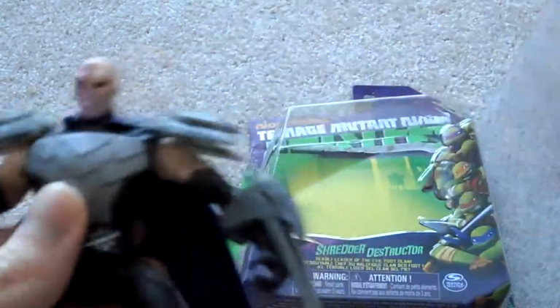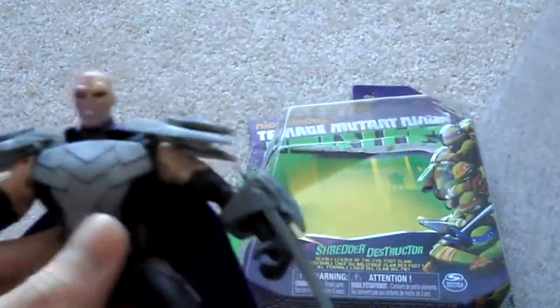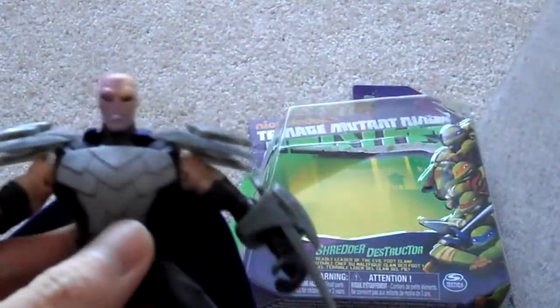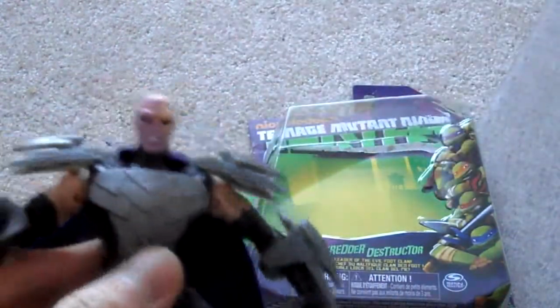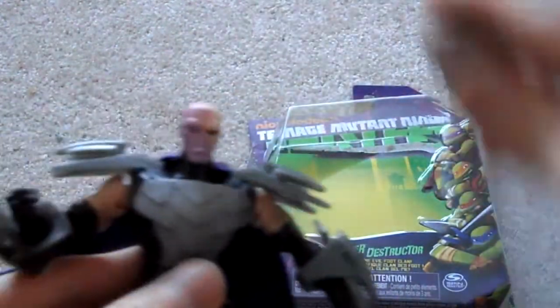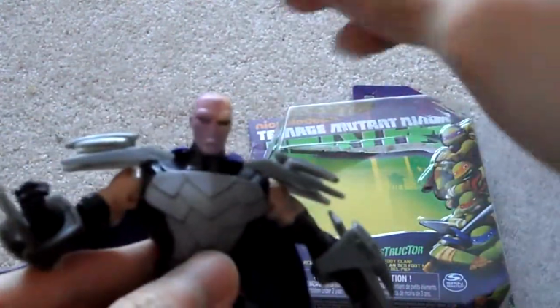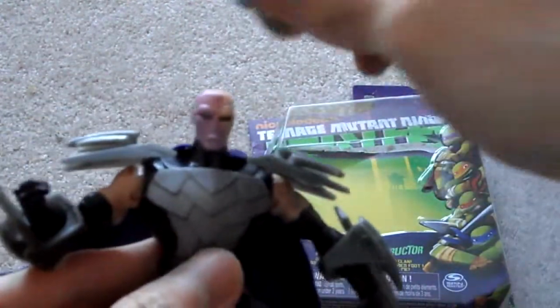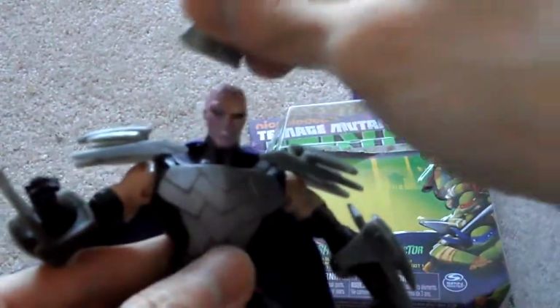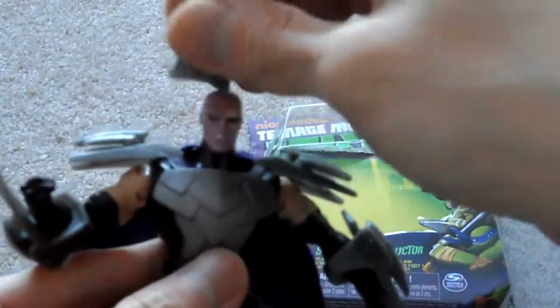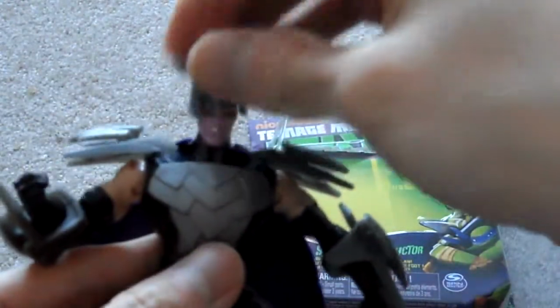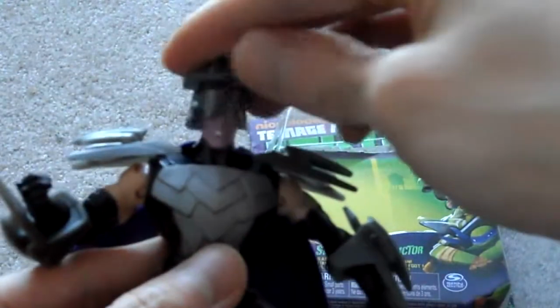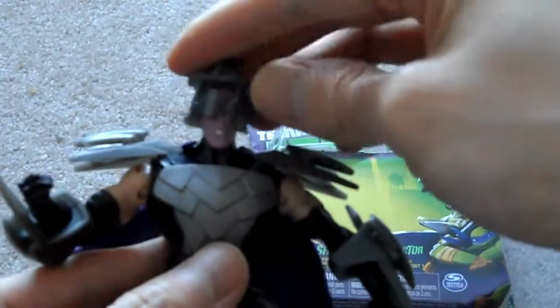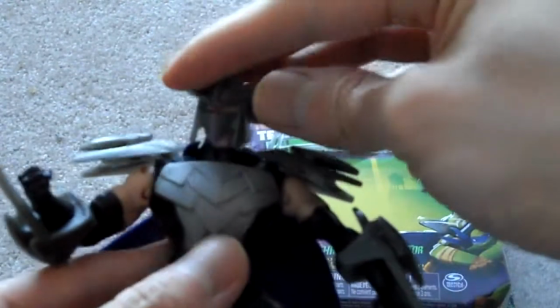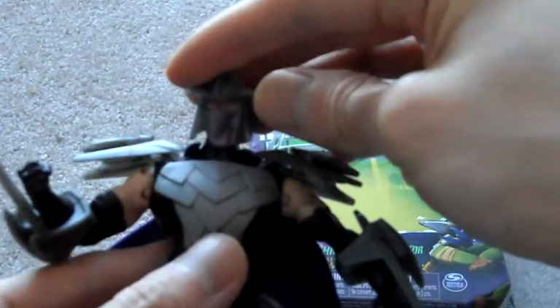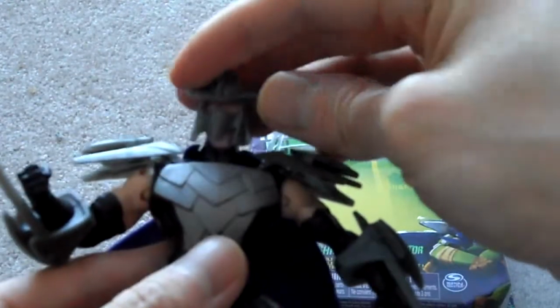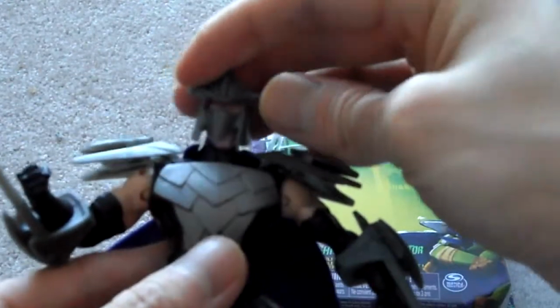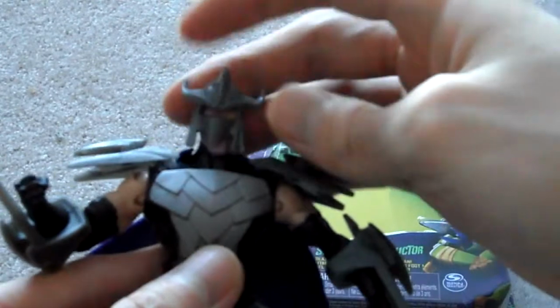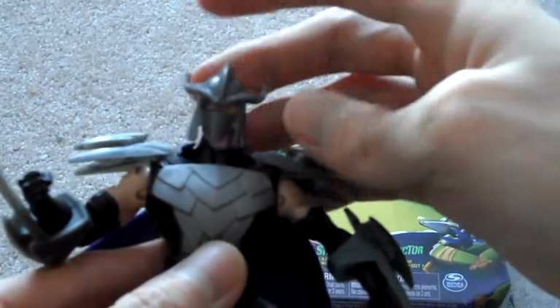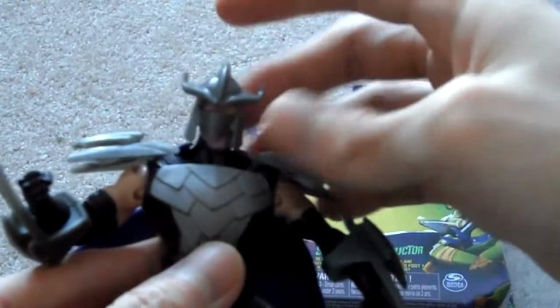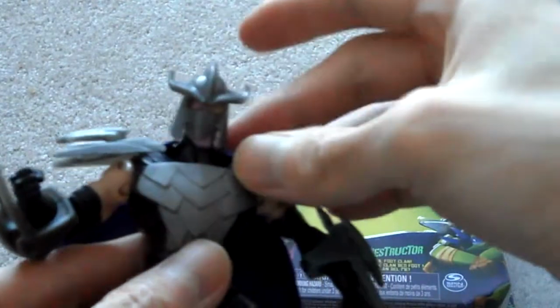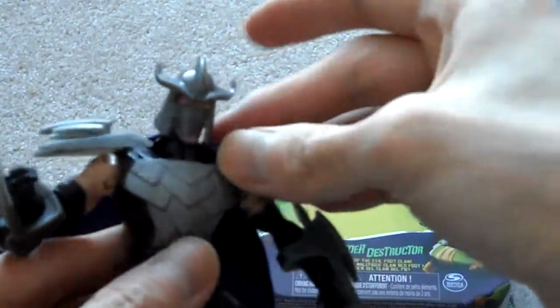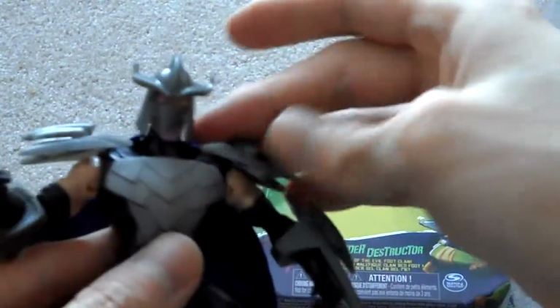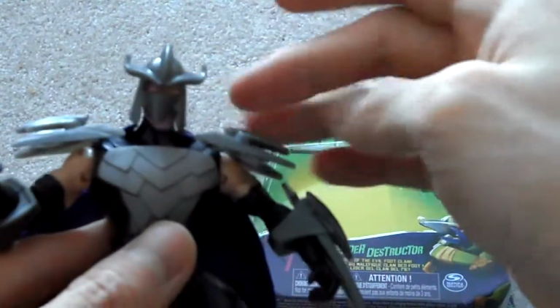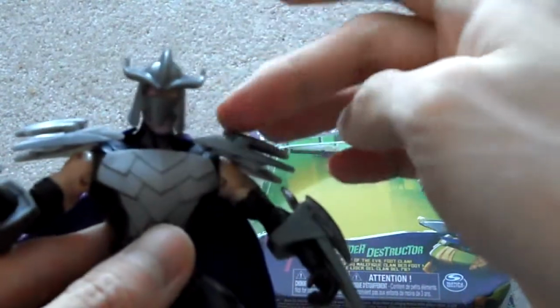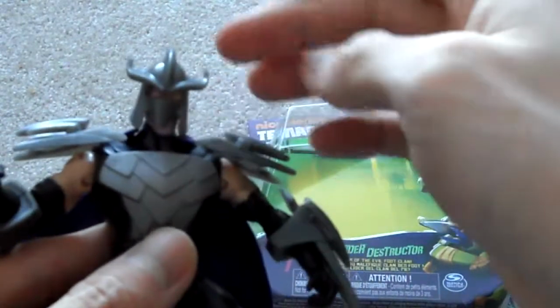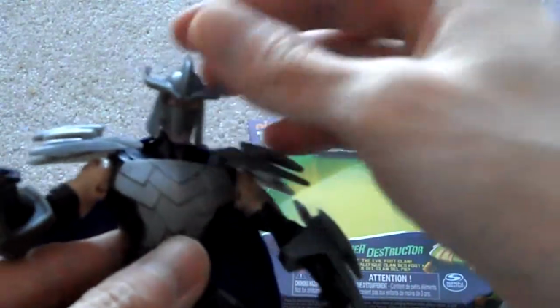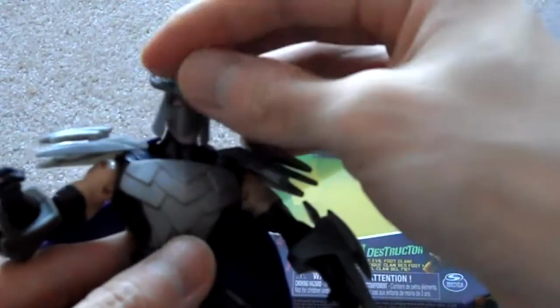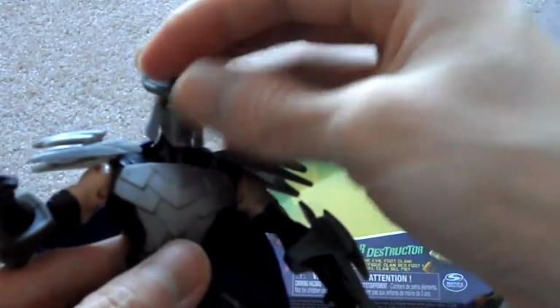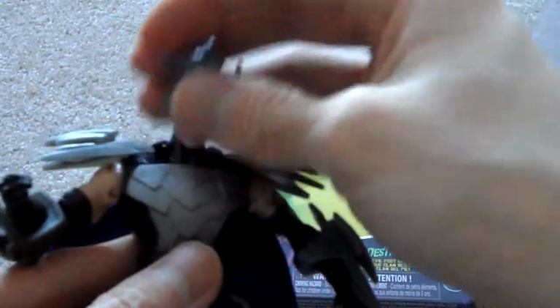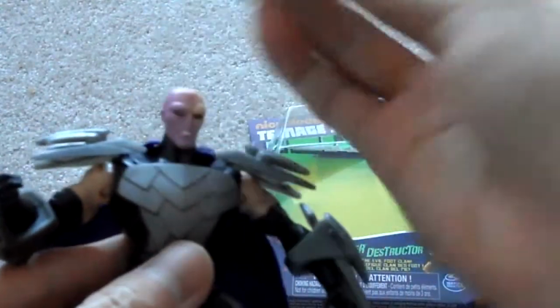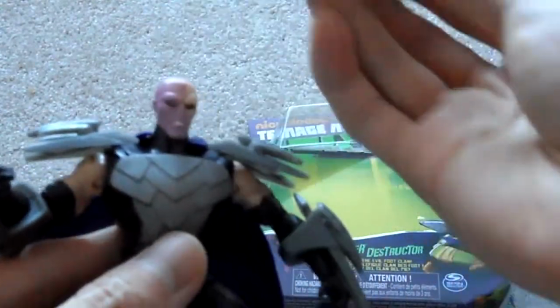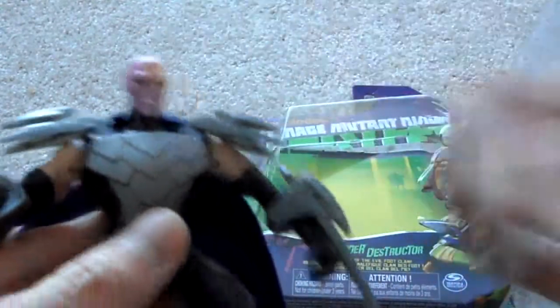Now if you put the helmet on, you won't be able to turn his head as much, because it will just hit into the side and it will look funny.